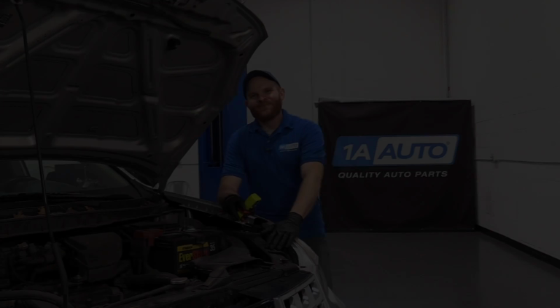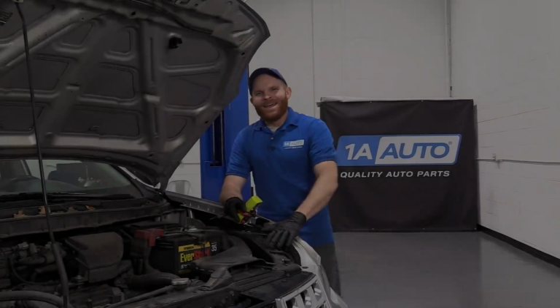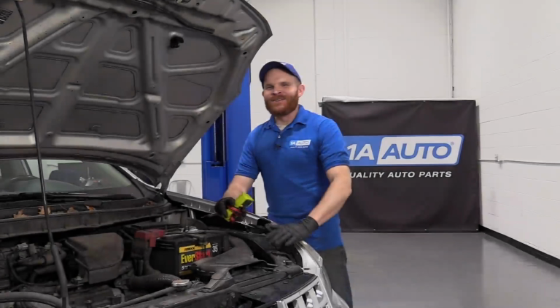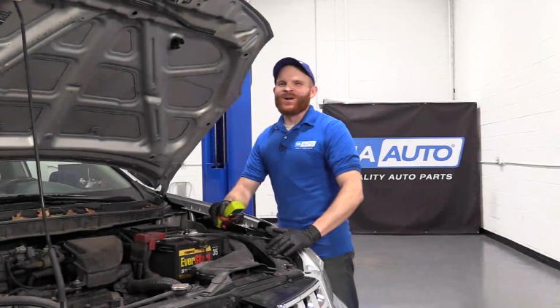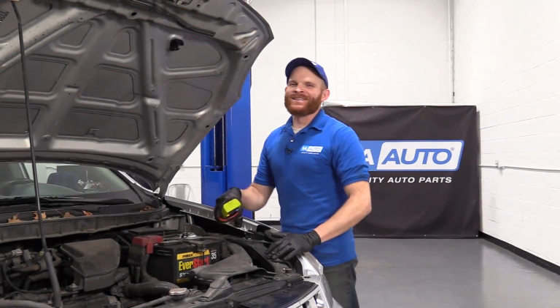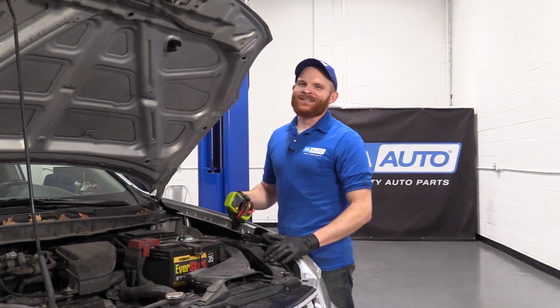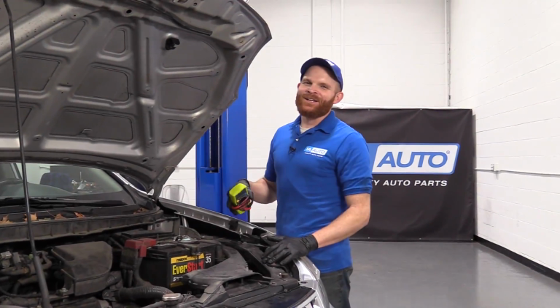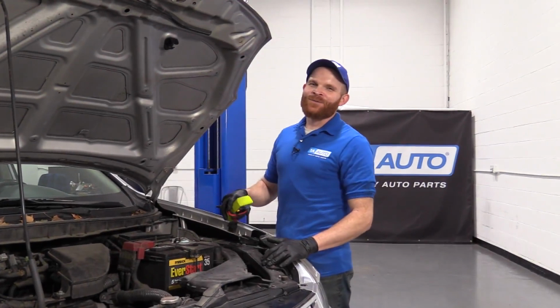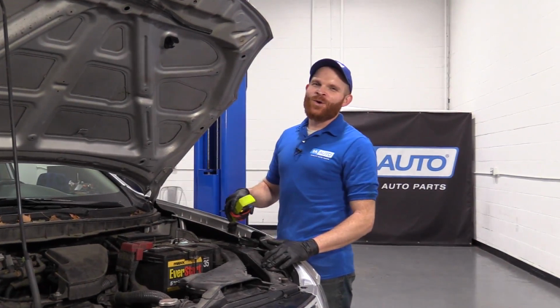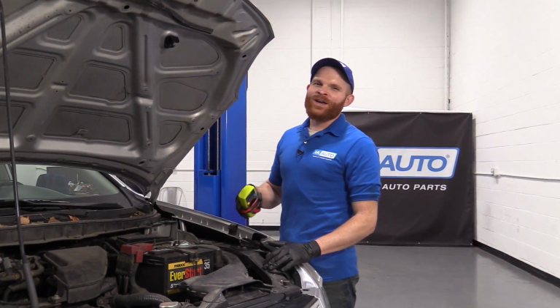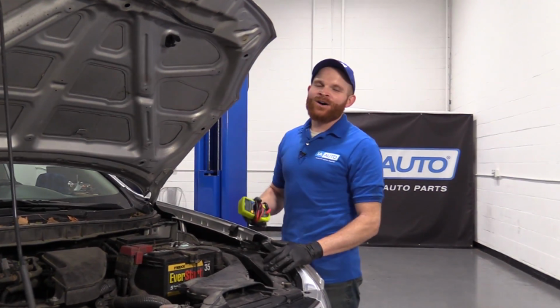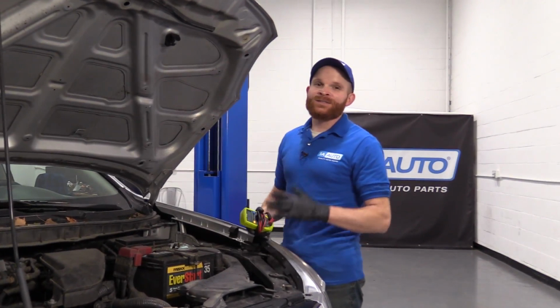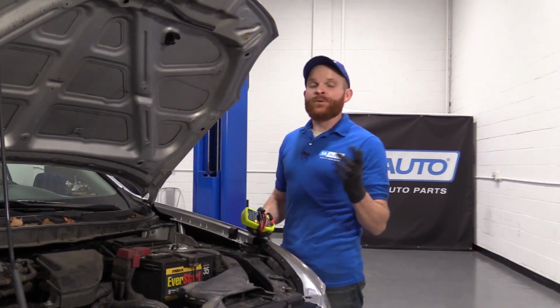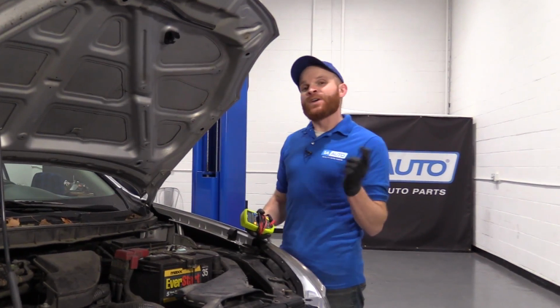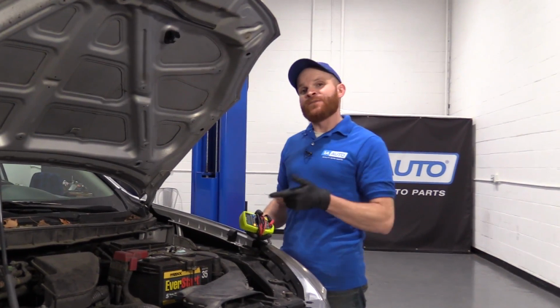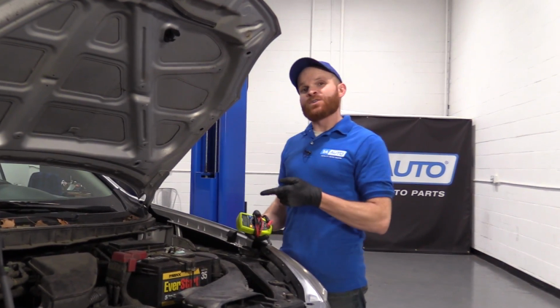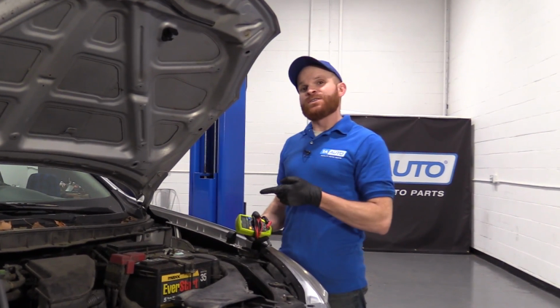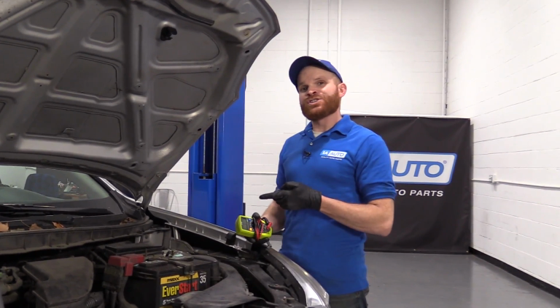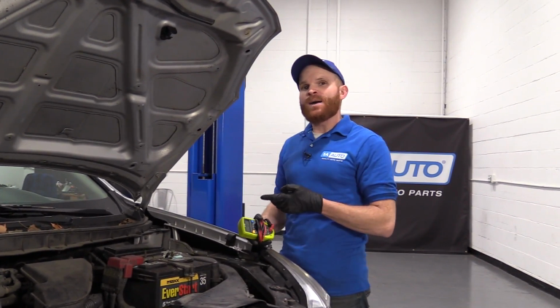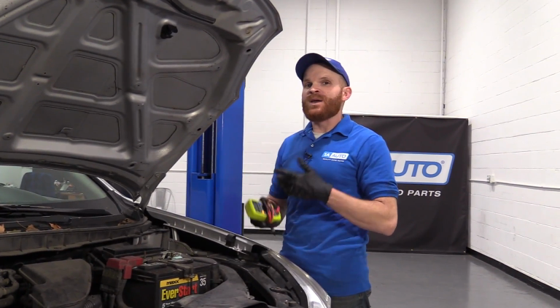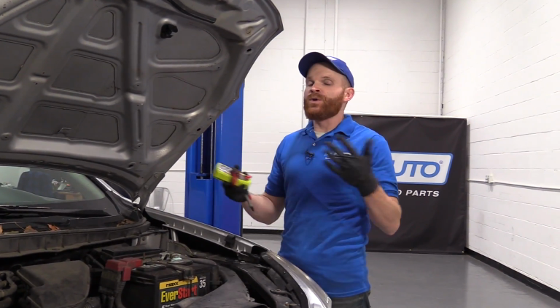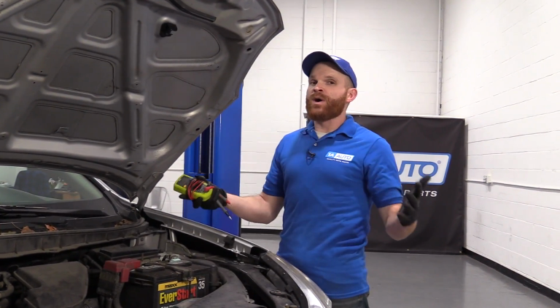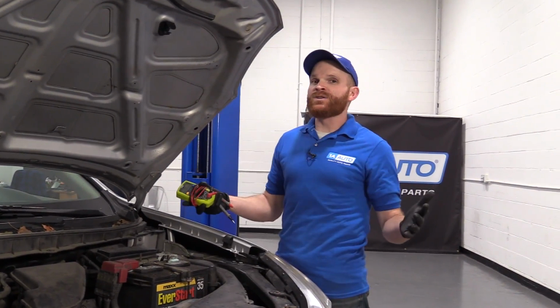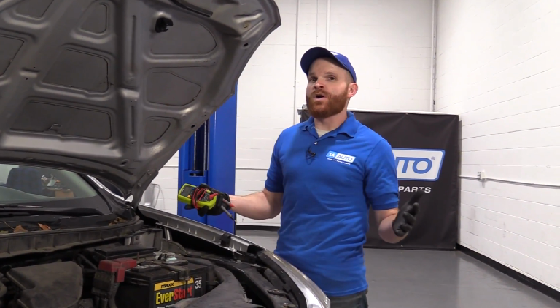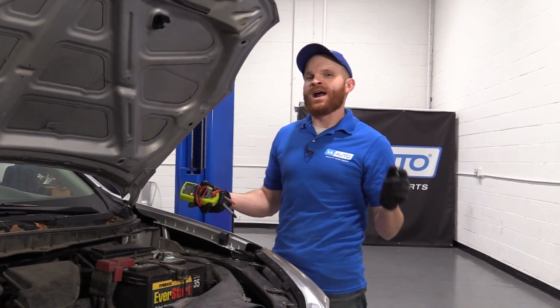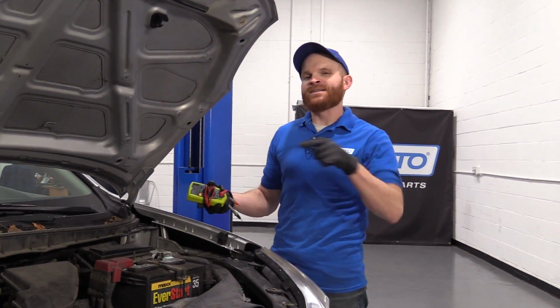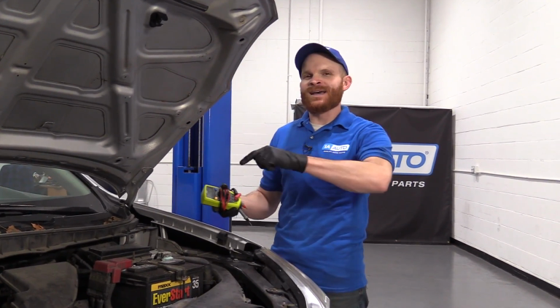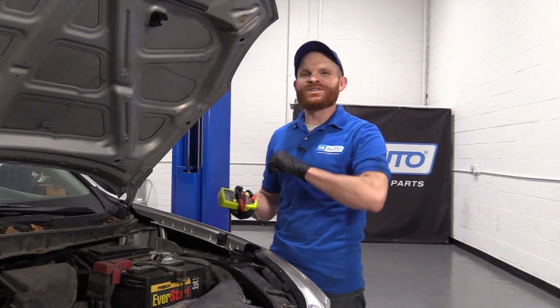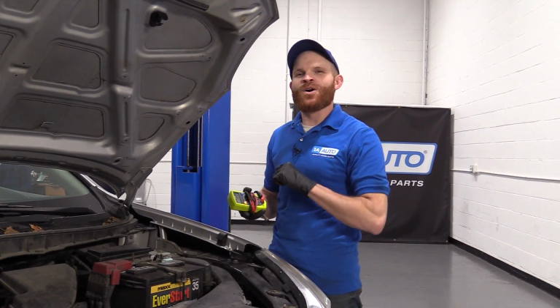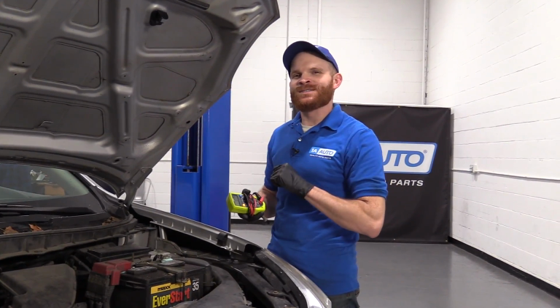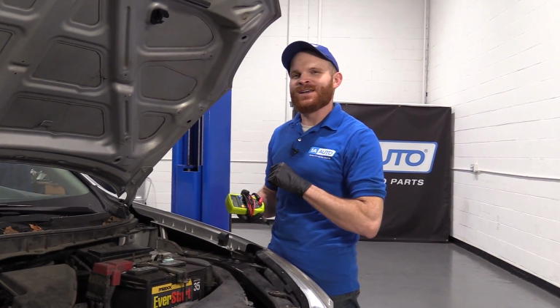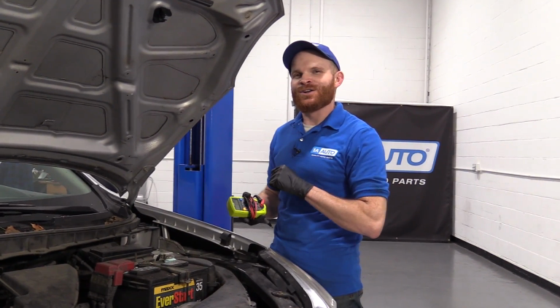Hey friends, it's Len here from 1A Auto. Today we've got a vehicle in the shop and we want to go over how to test your alternator.